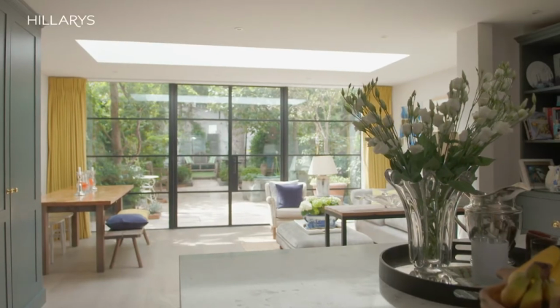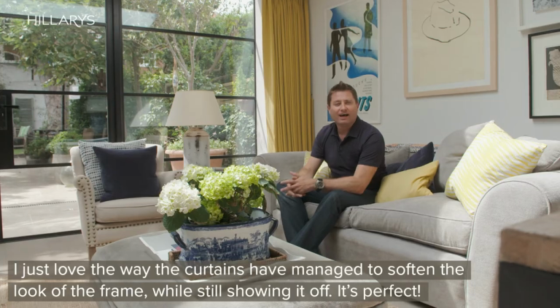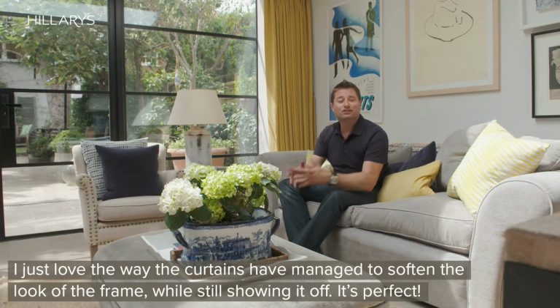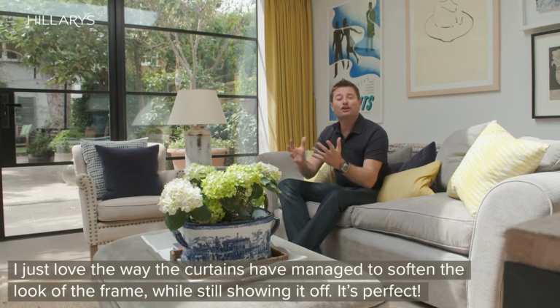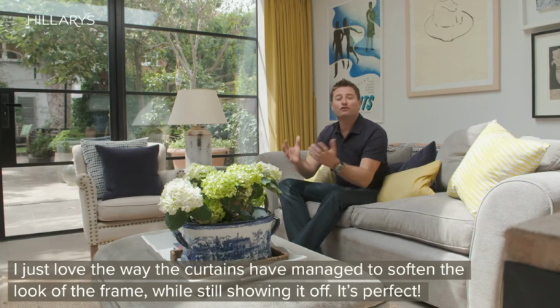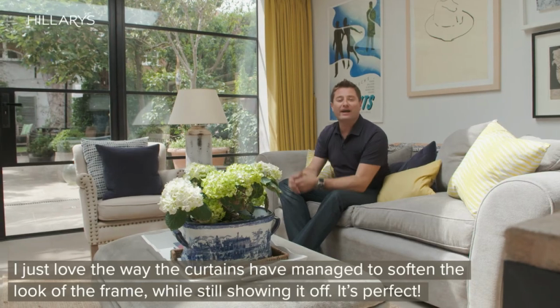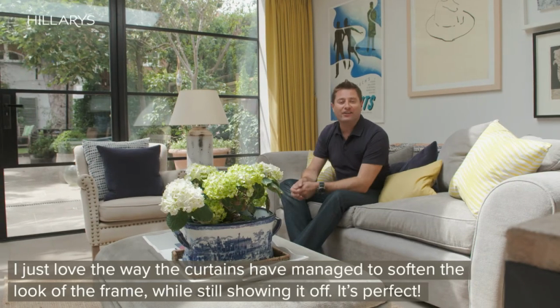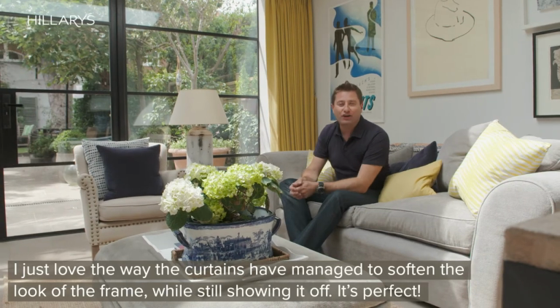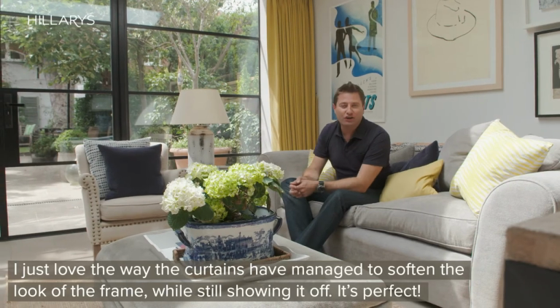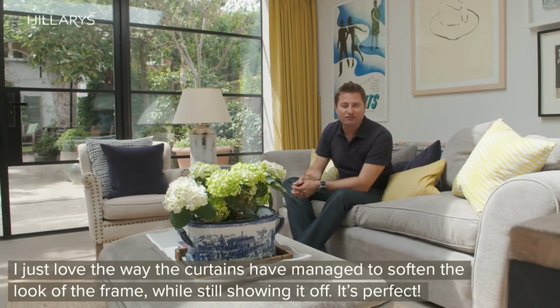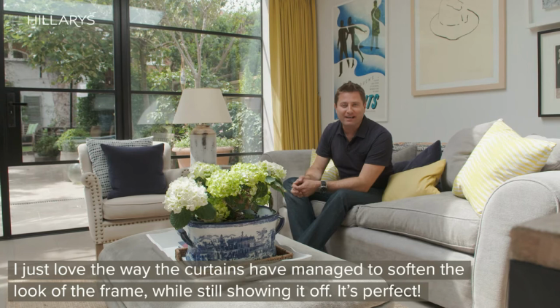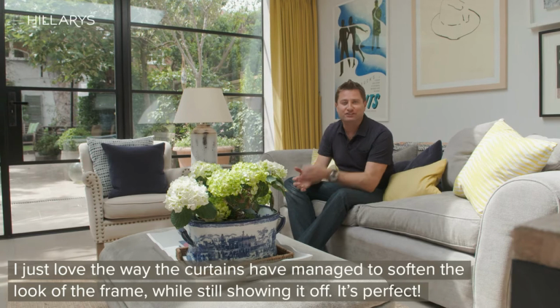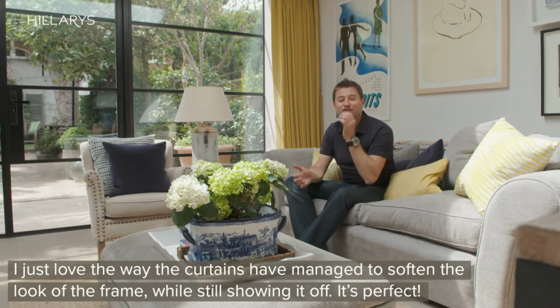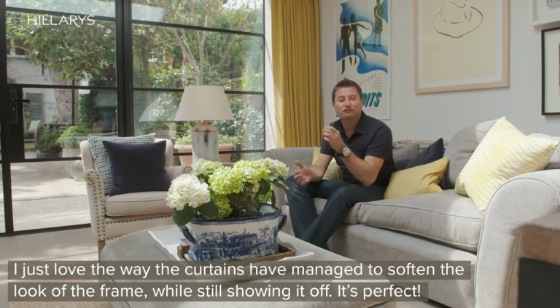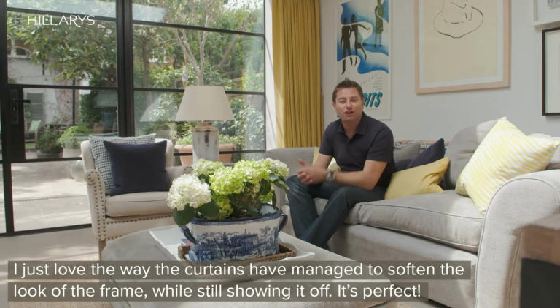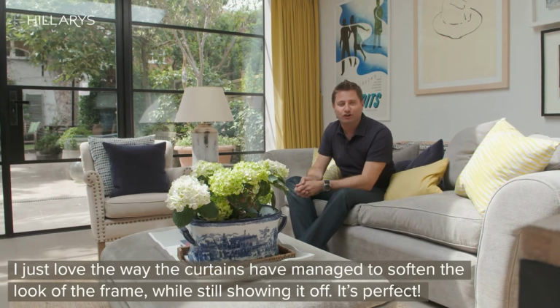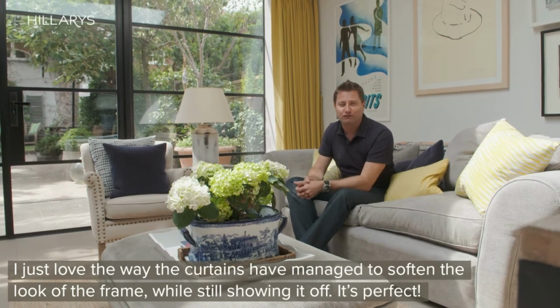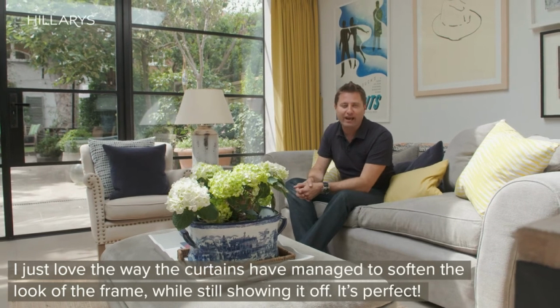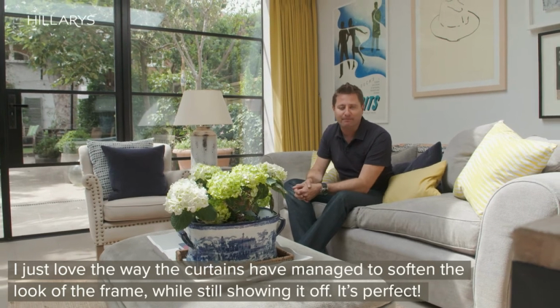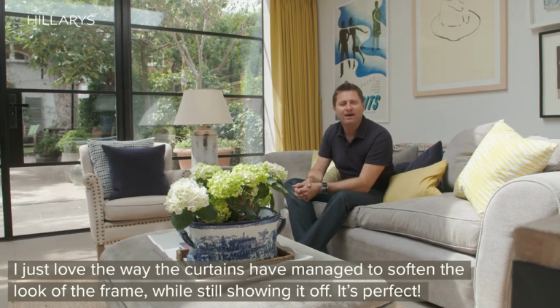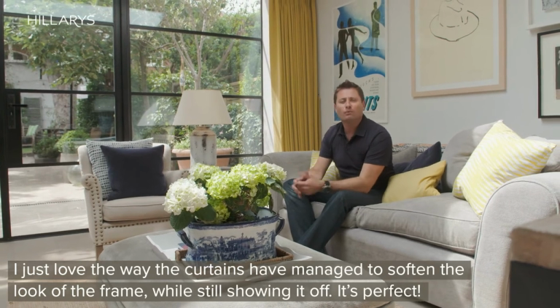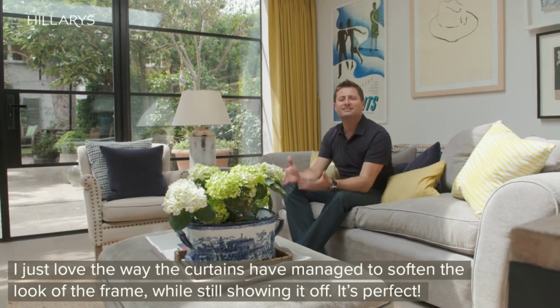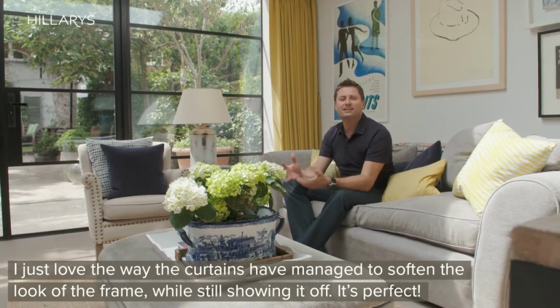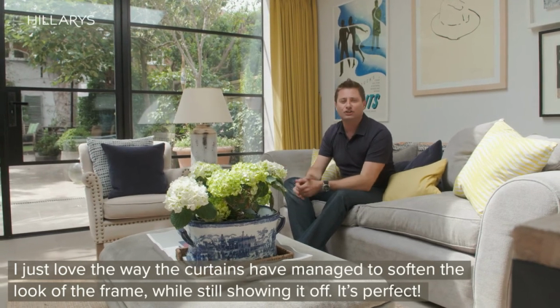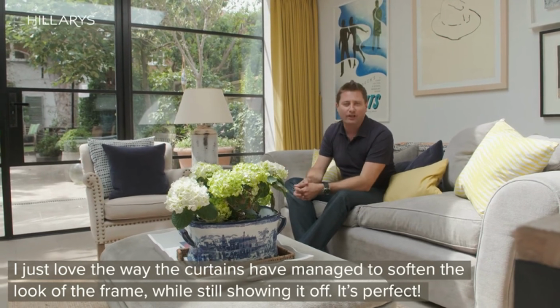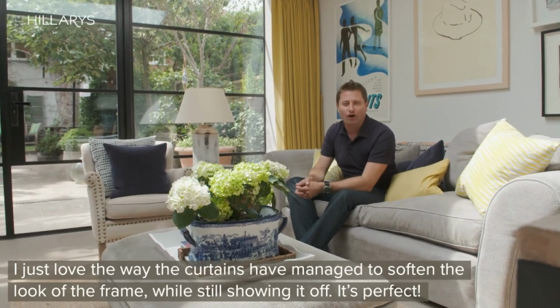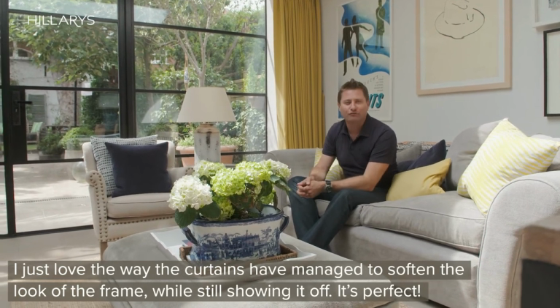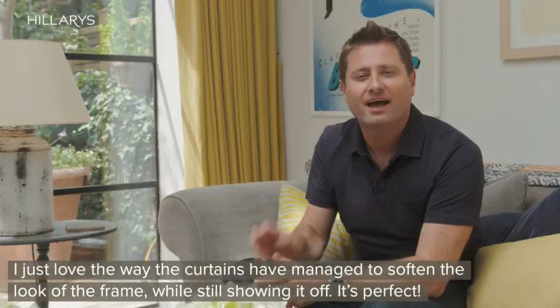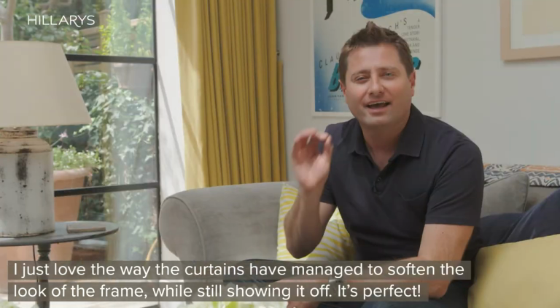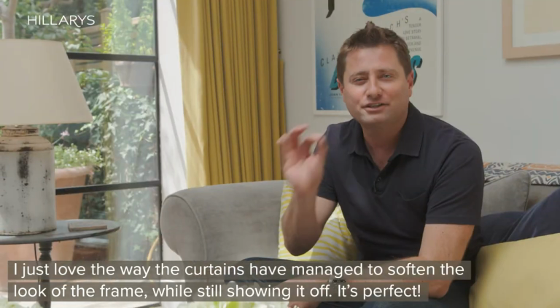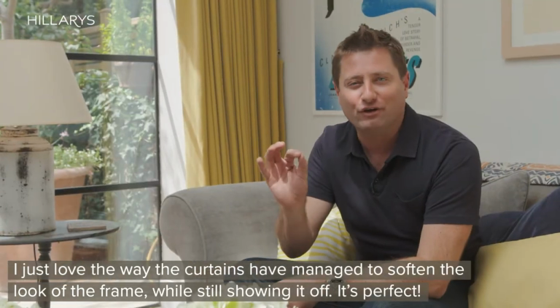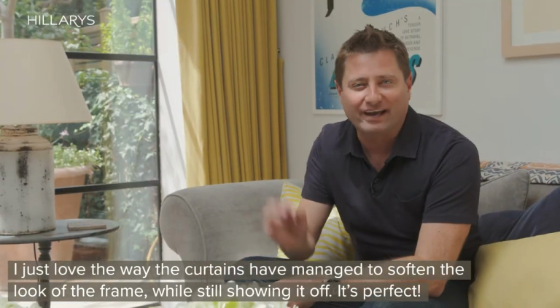I just love the way that the curtains have managed to soften the look of the frame while still showing it off. It's perfect.